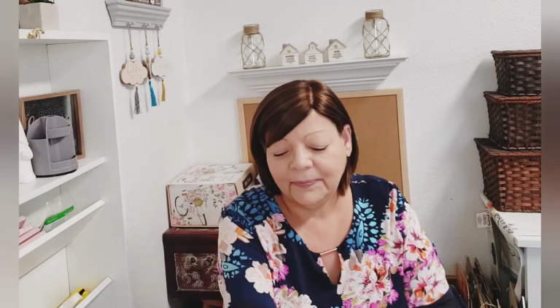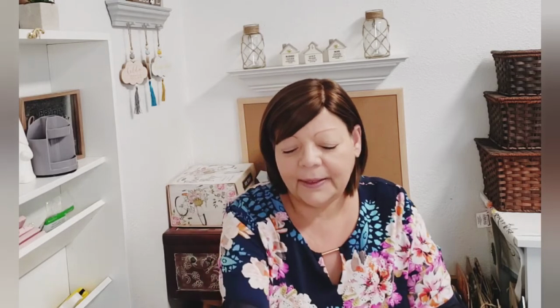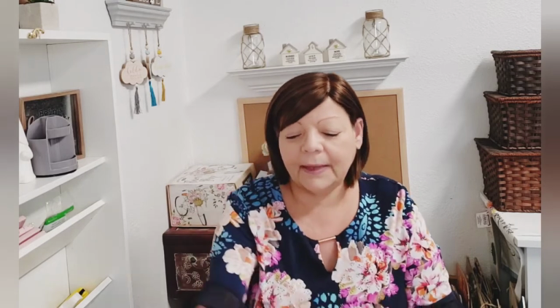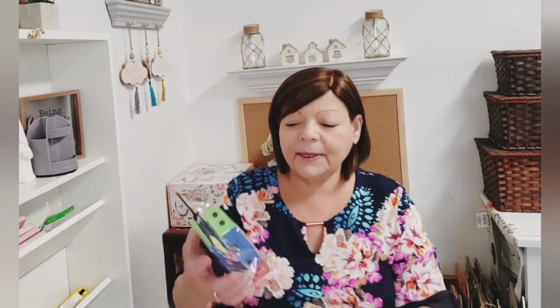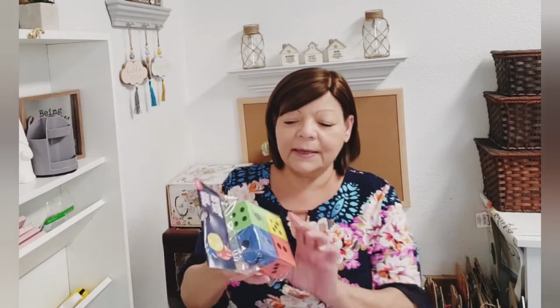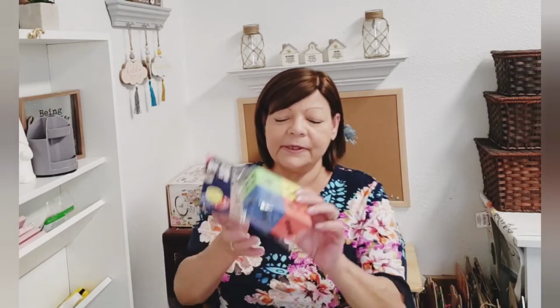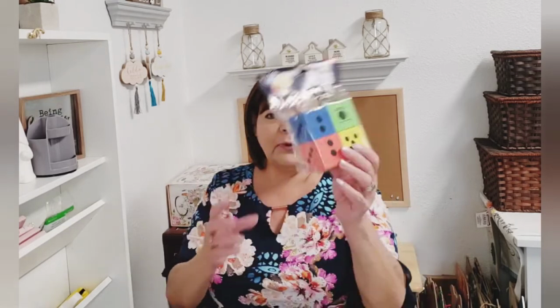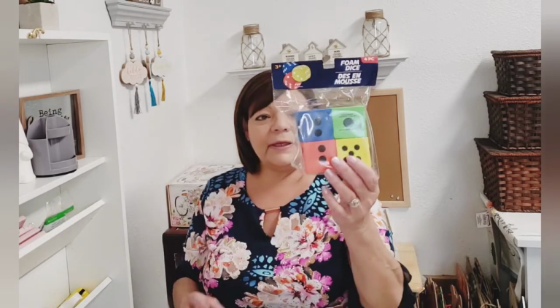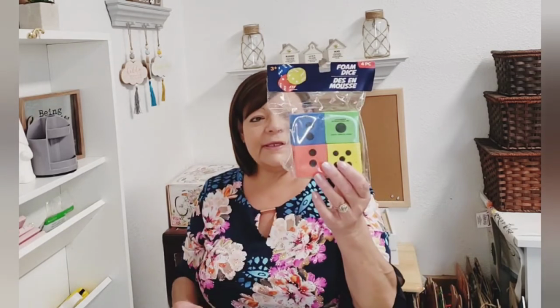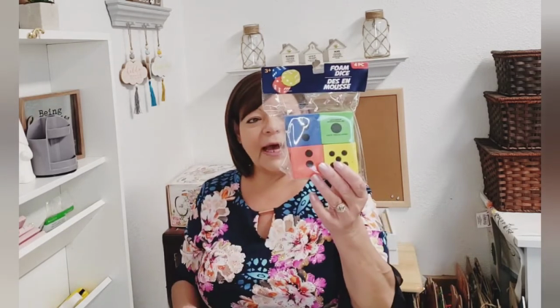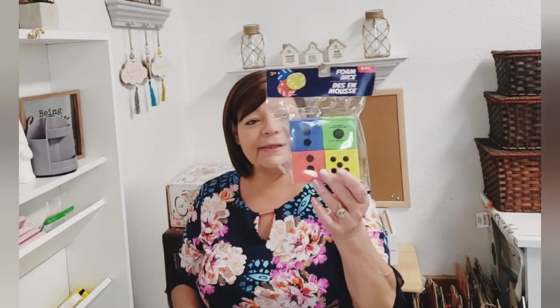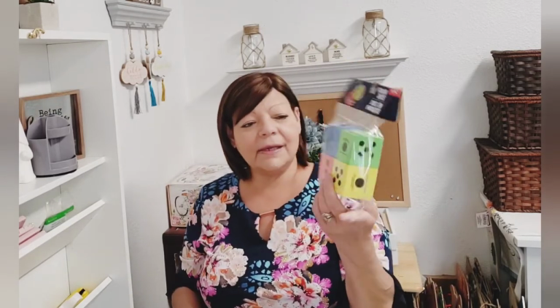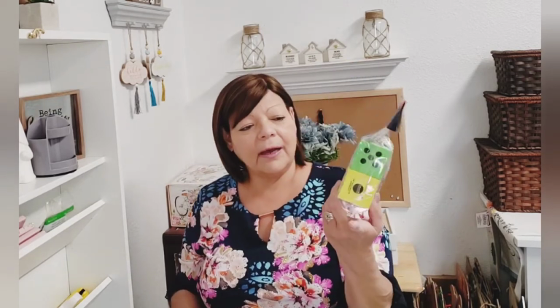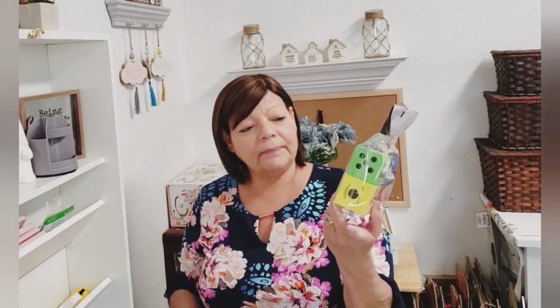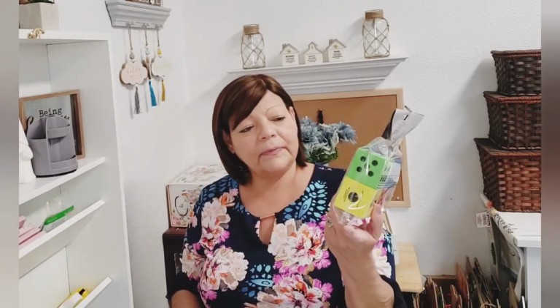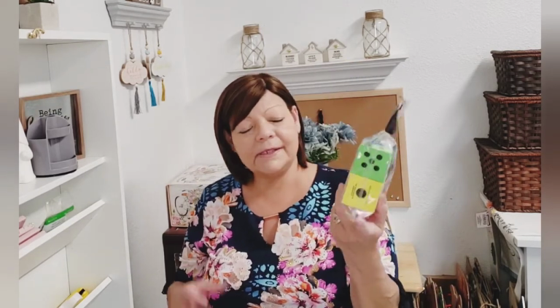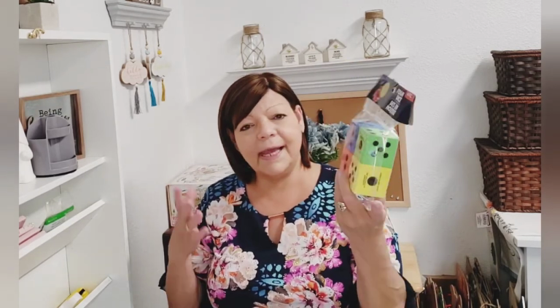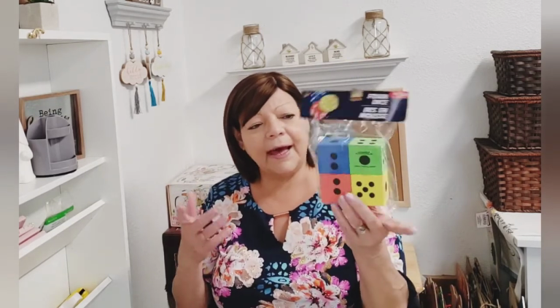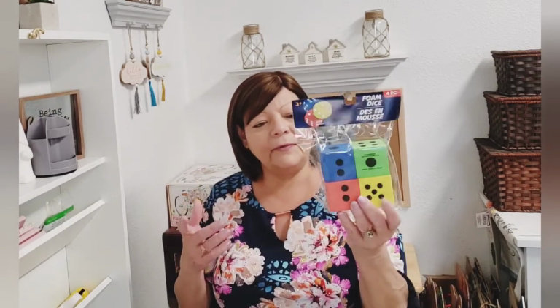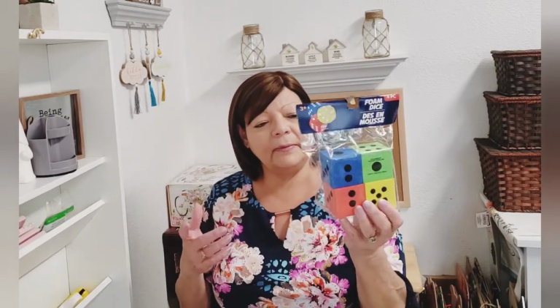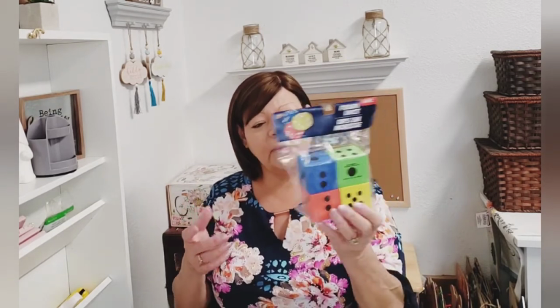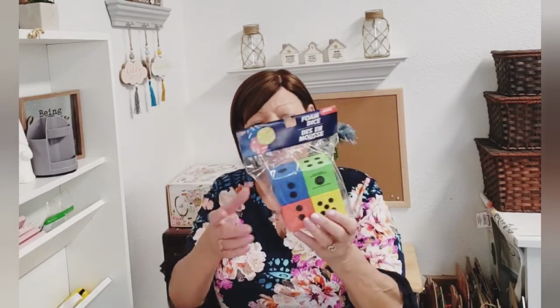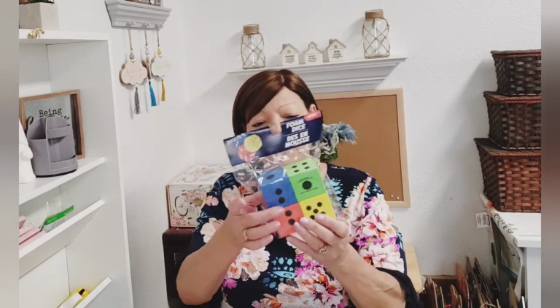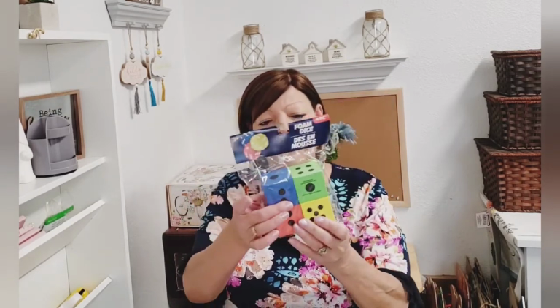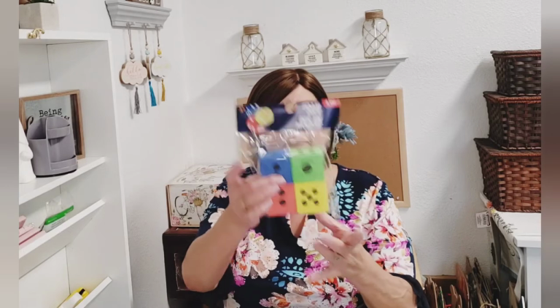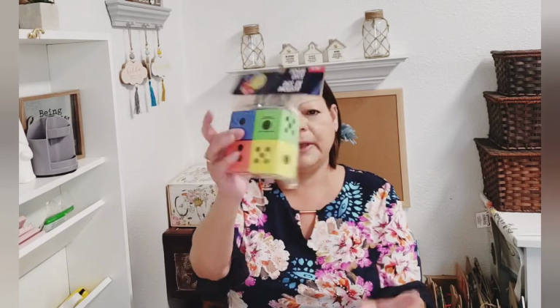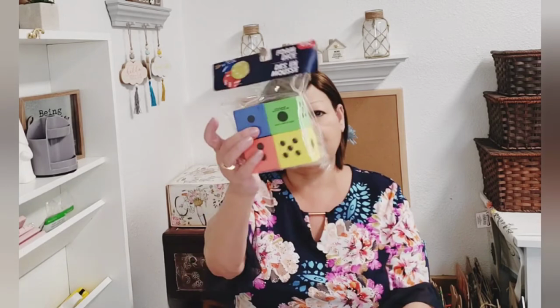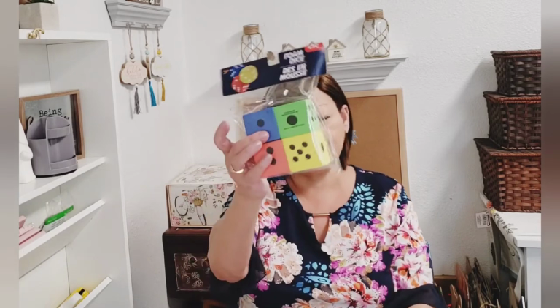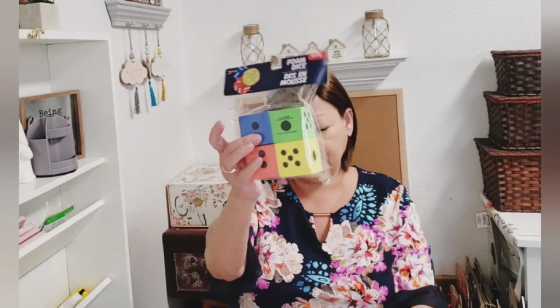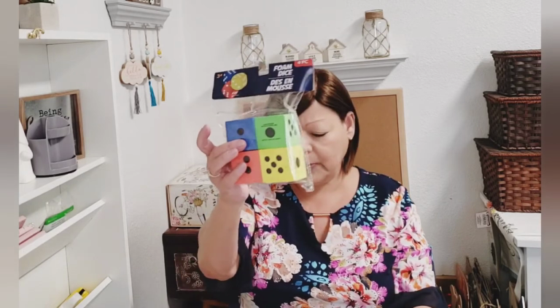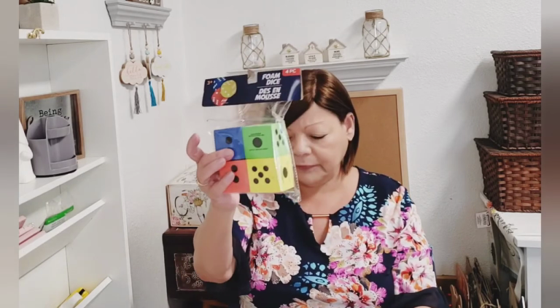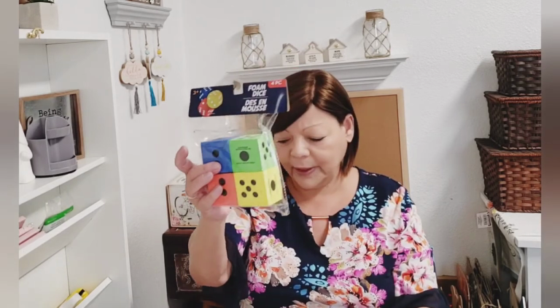I also picked up some more of these dice just to have in my craft room, maybe to craft with.